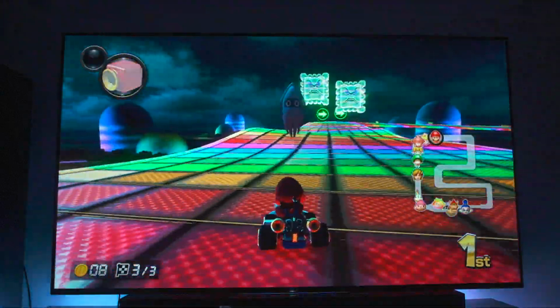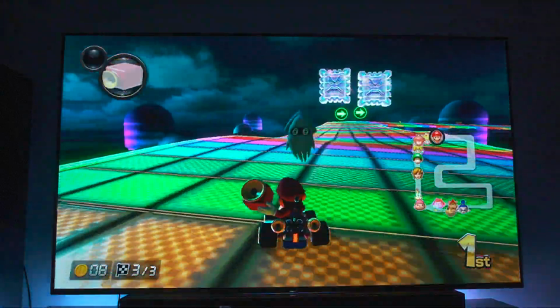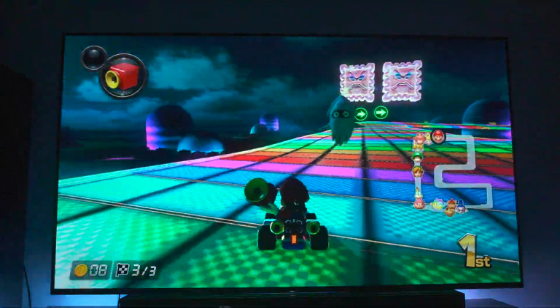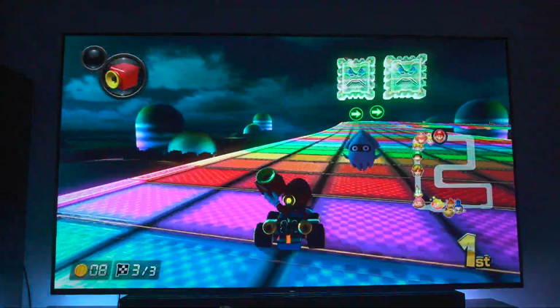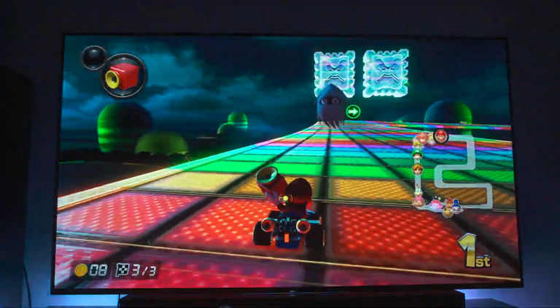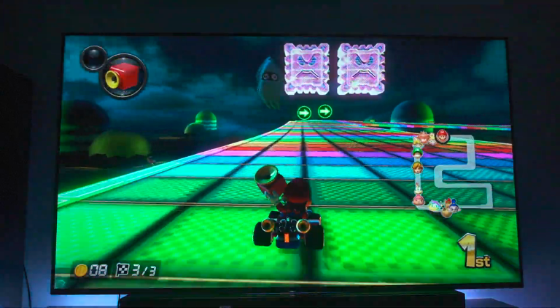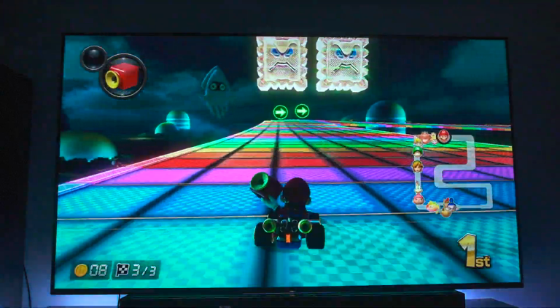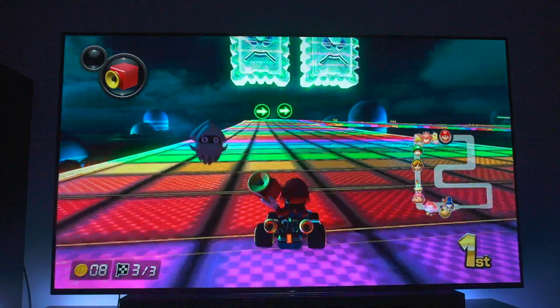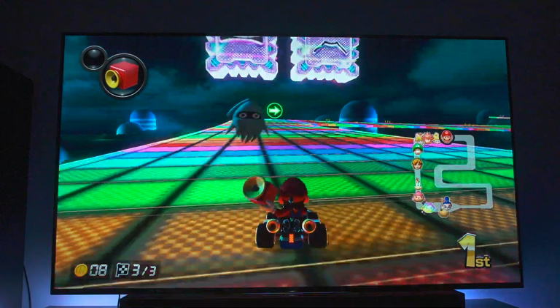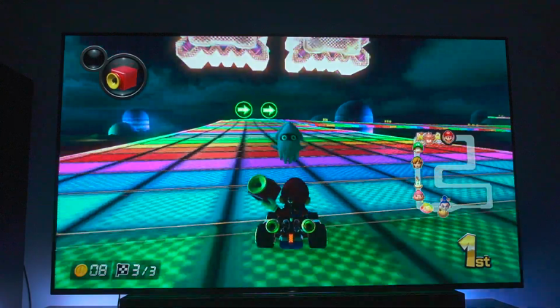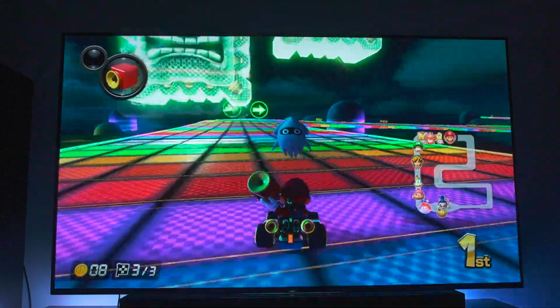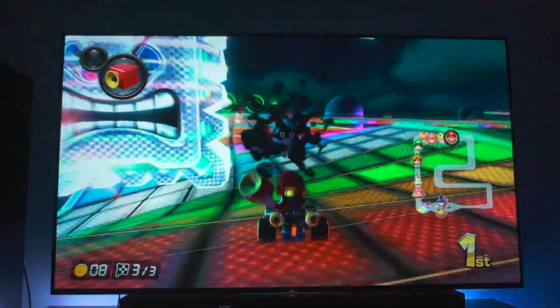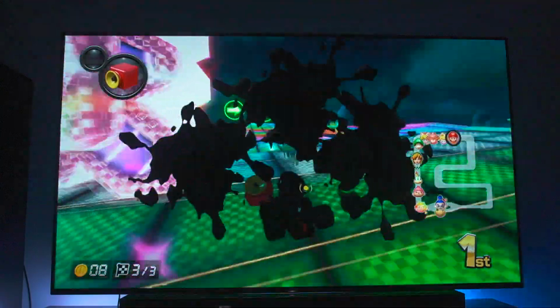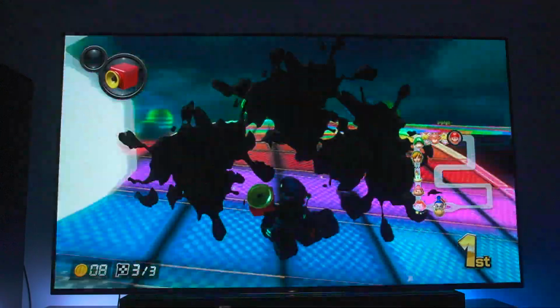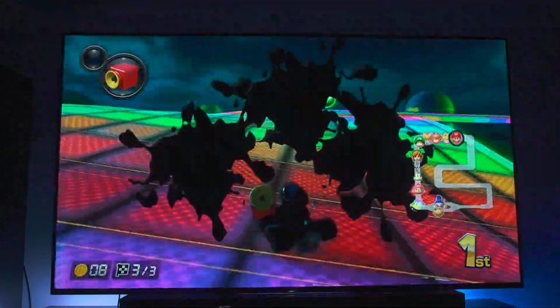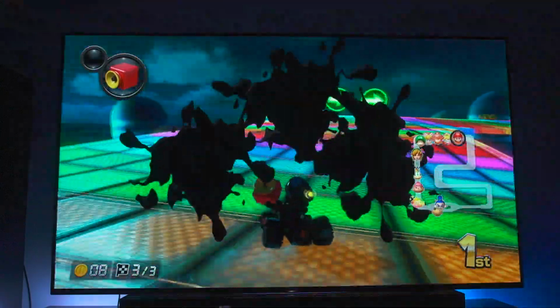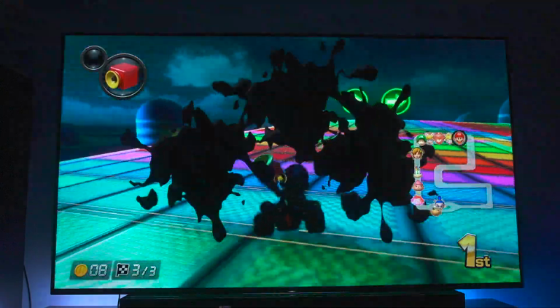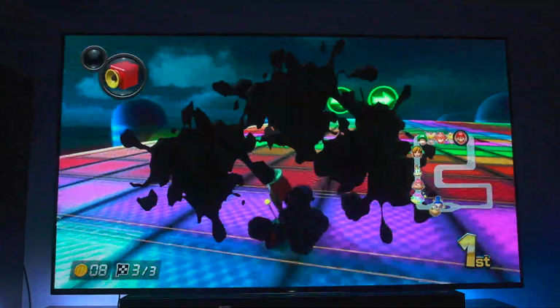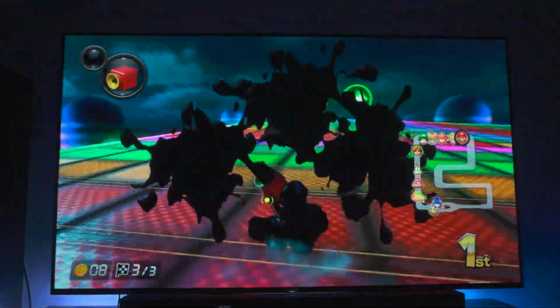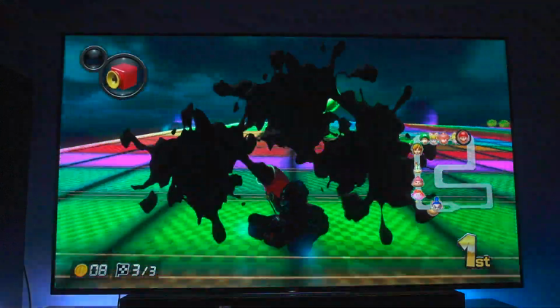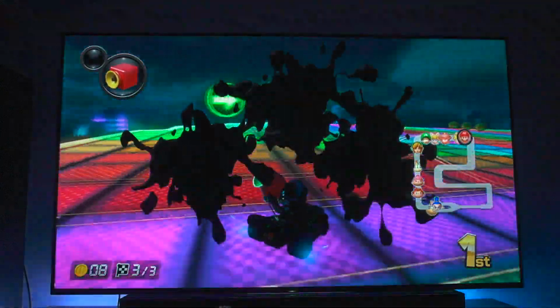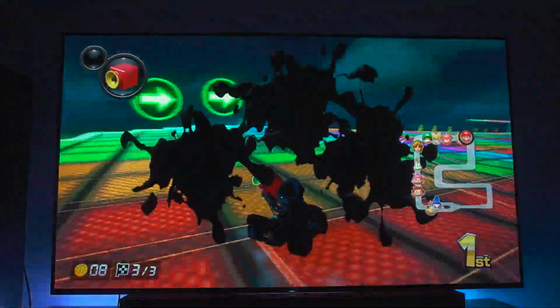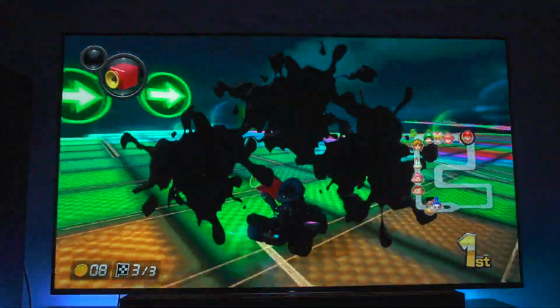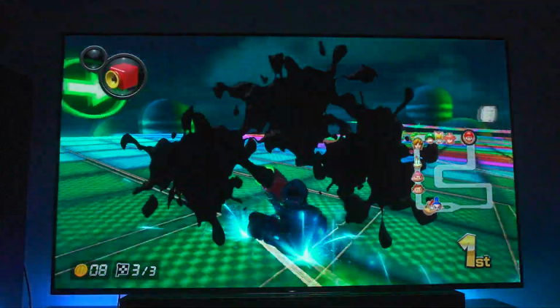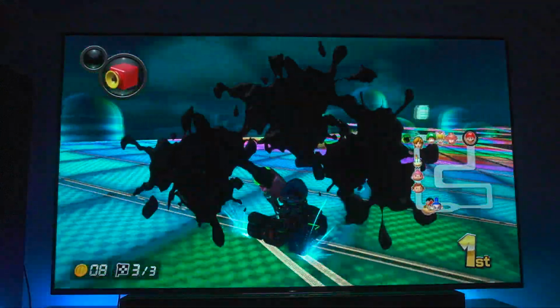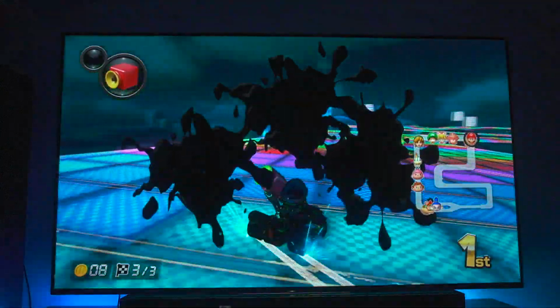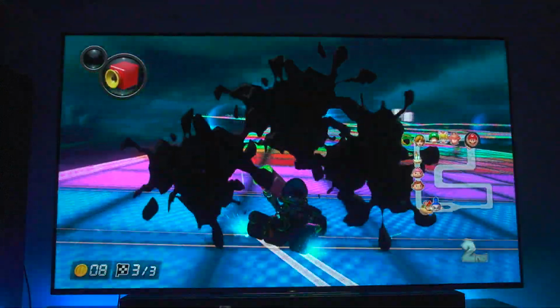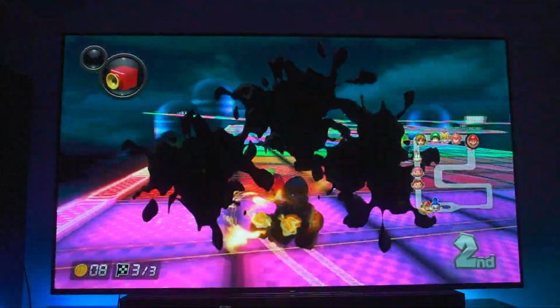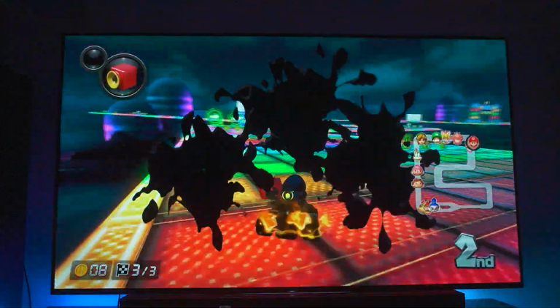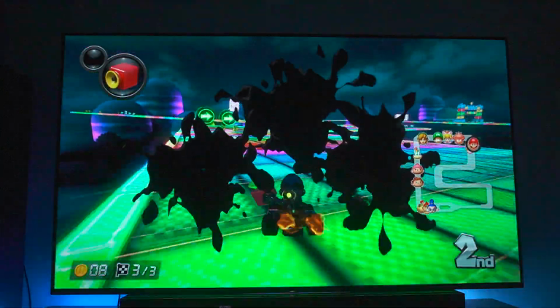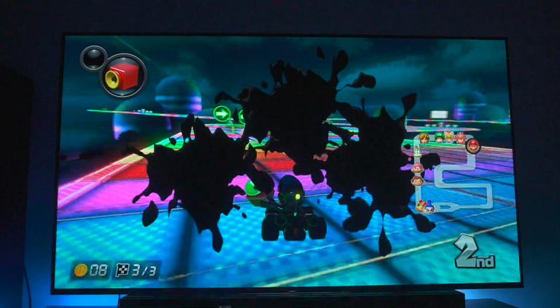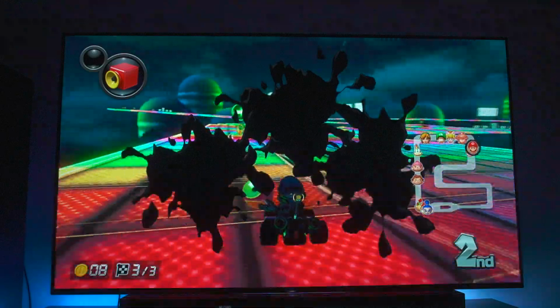I don't know how much of the brightness or the color you're able to see, but as I'm riding on a rainbow road here, it's pretty dope.